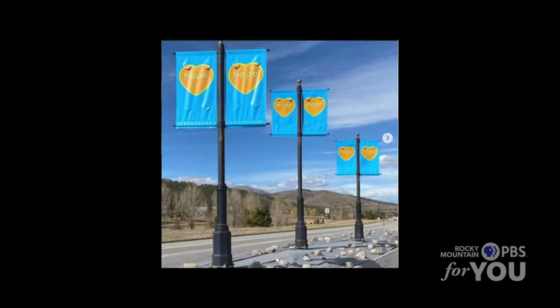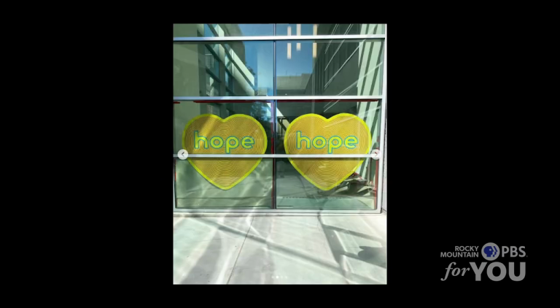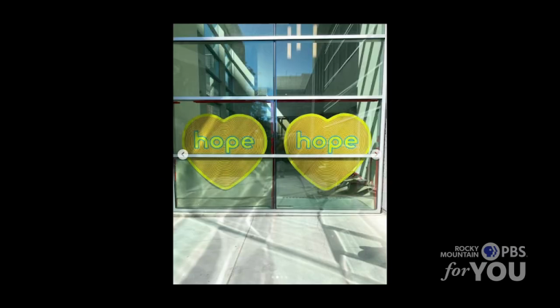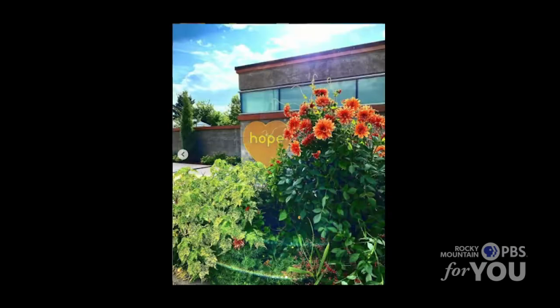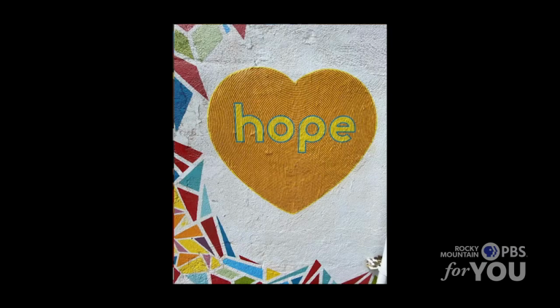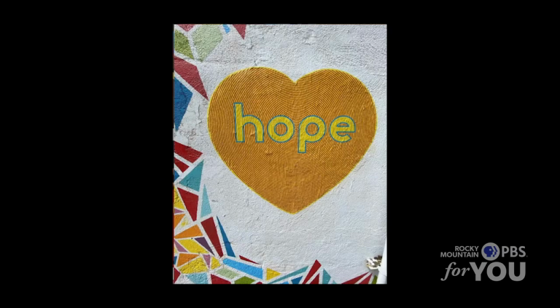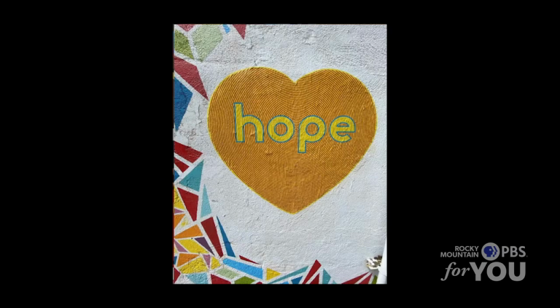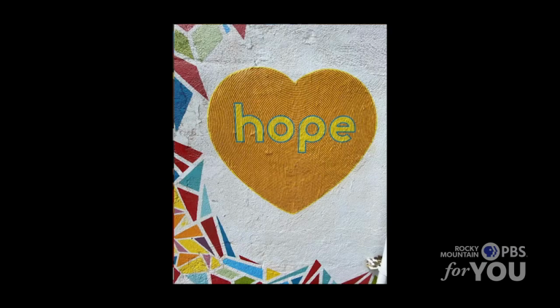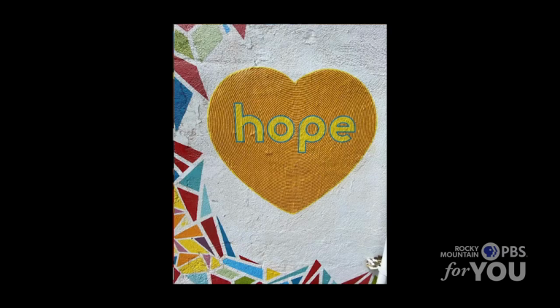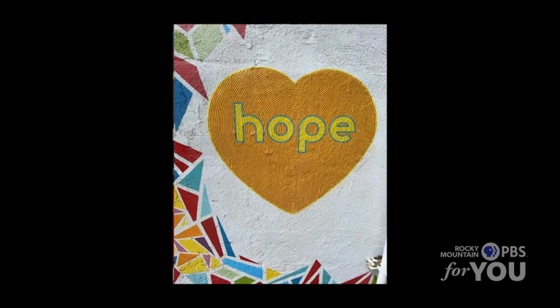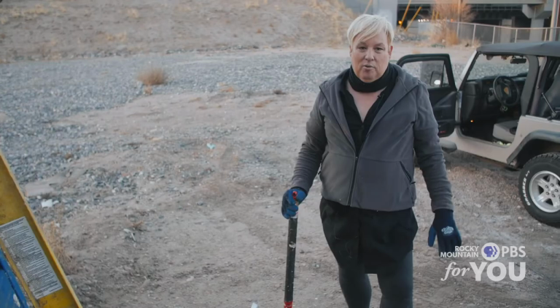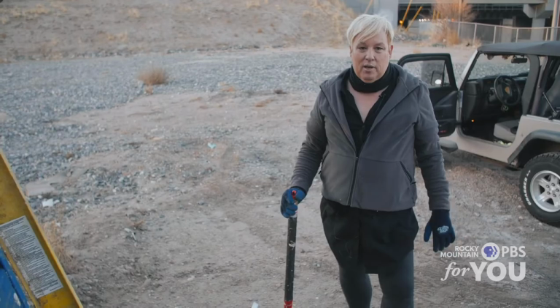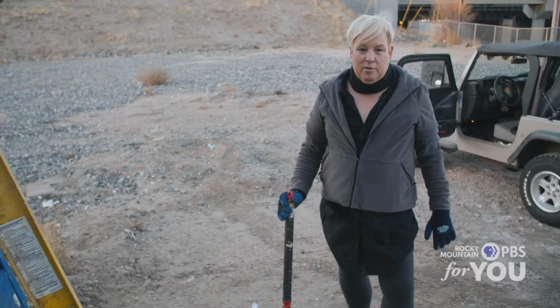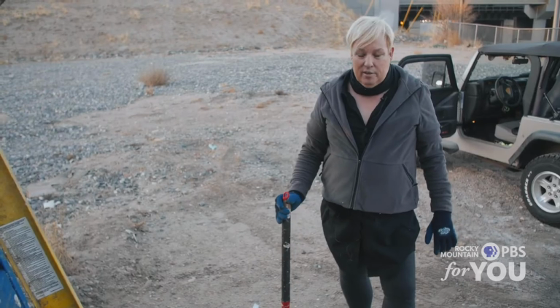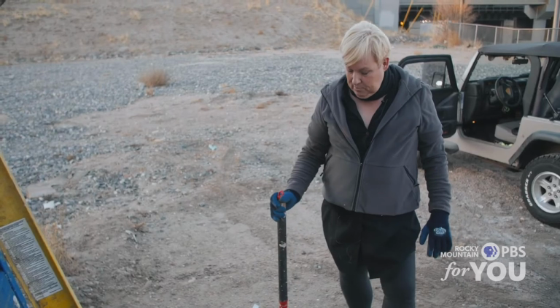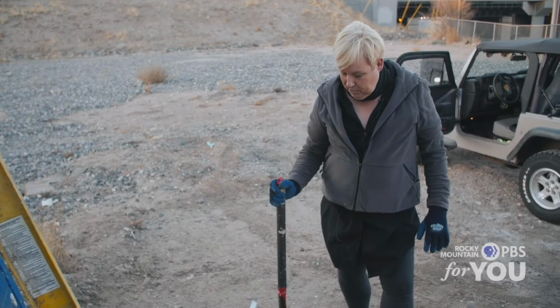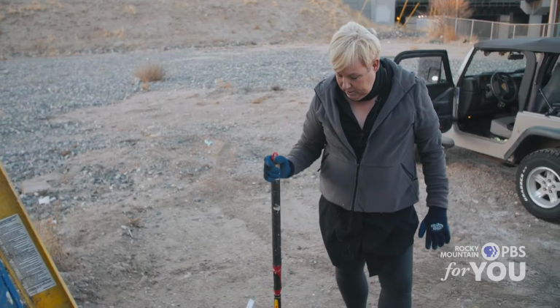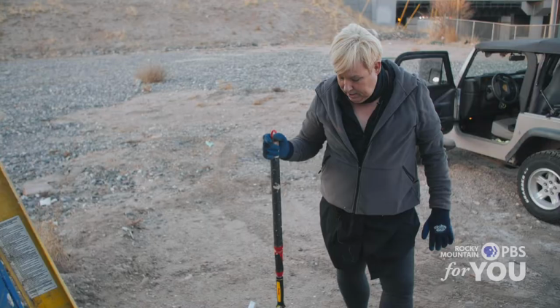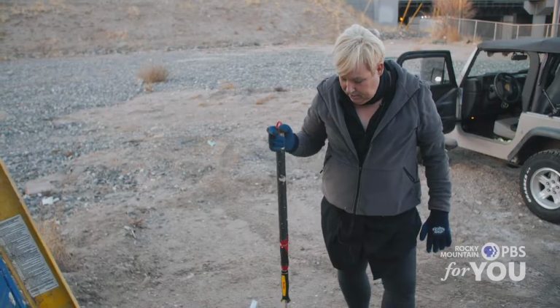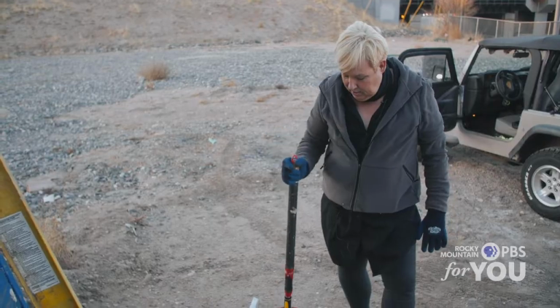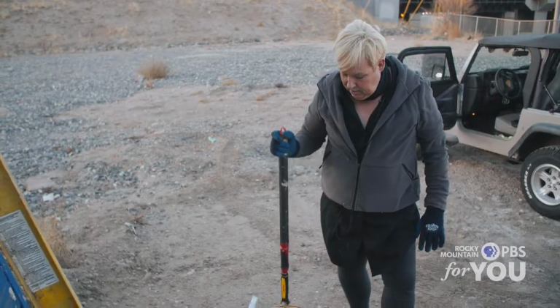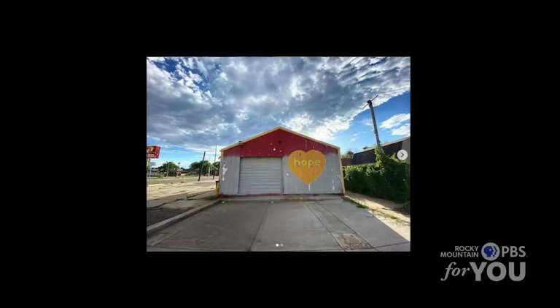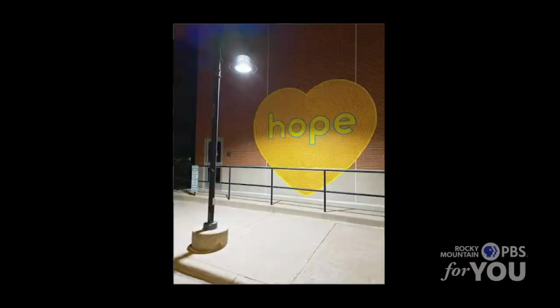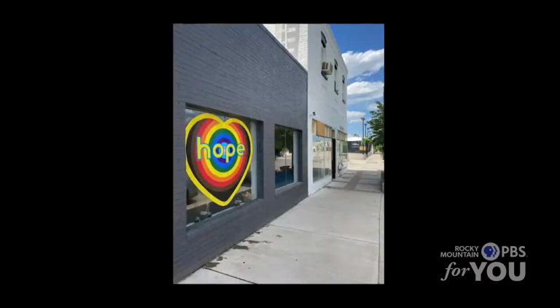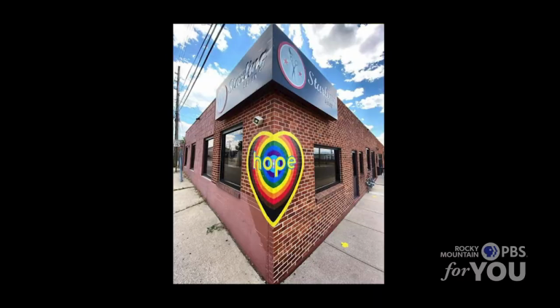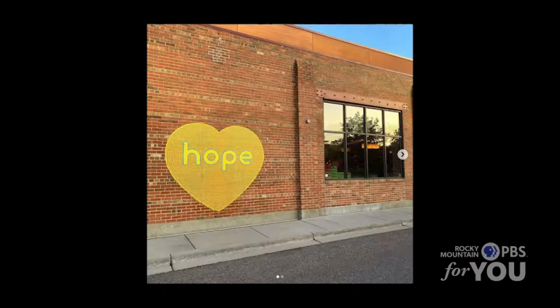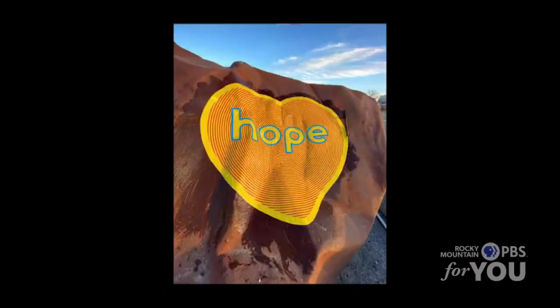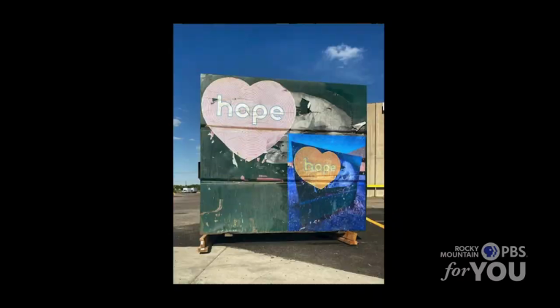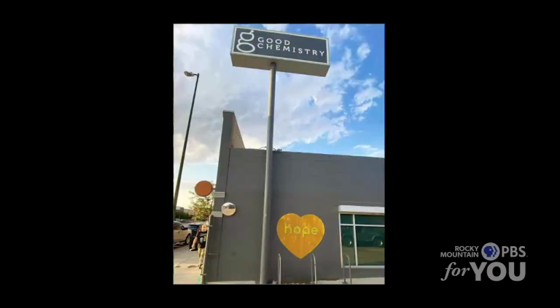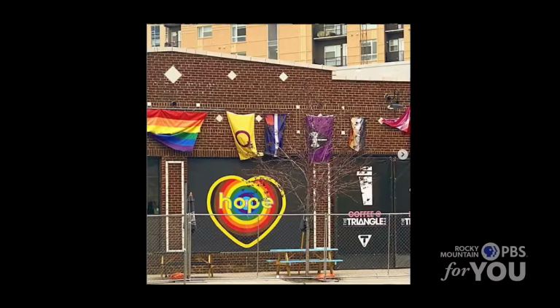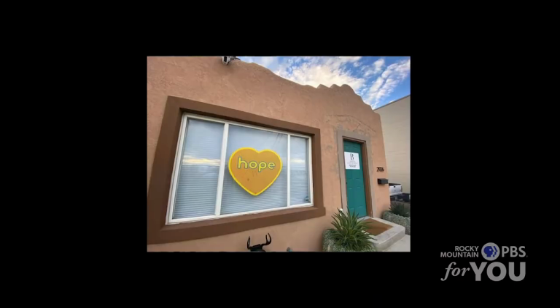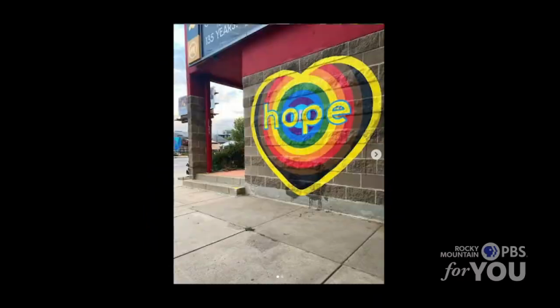I think there's probably about 300 or 400 of them around town now, maybe more. I kind of lost count.